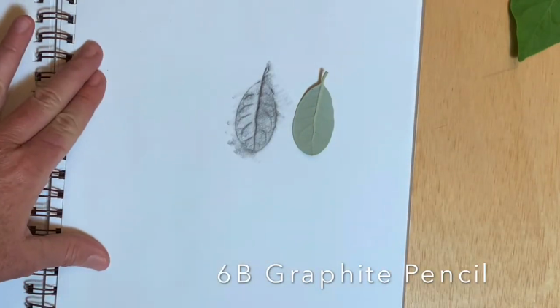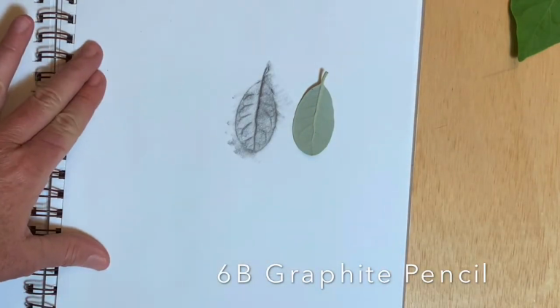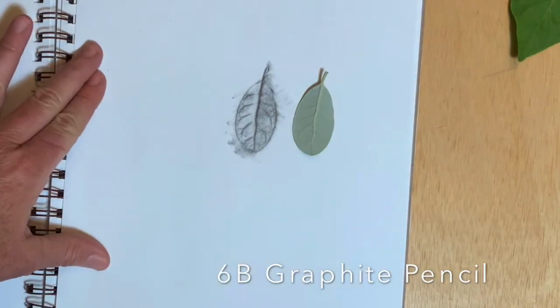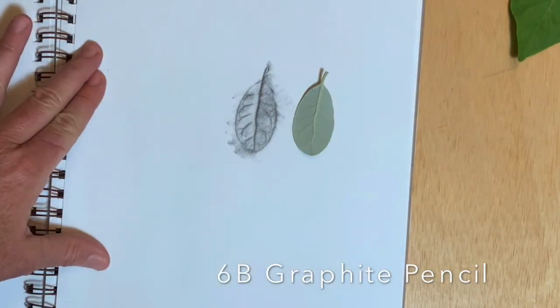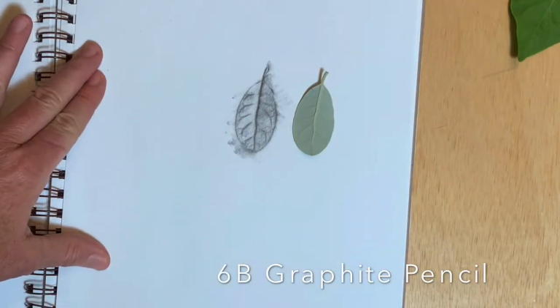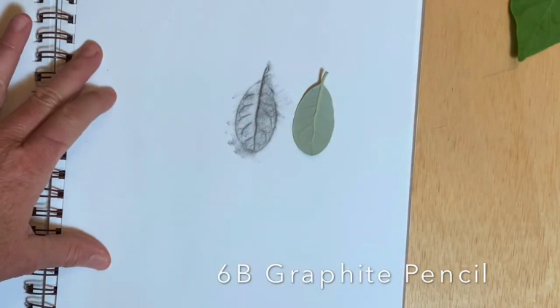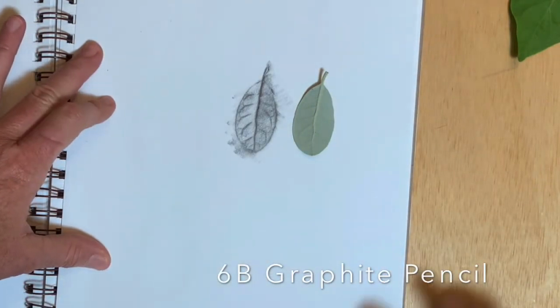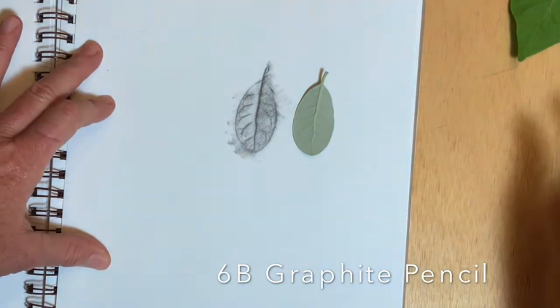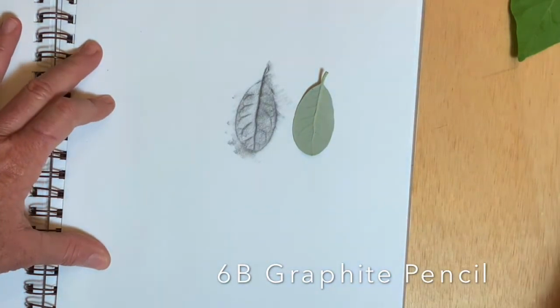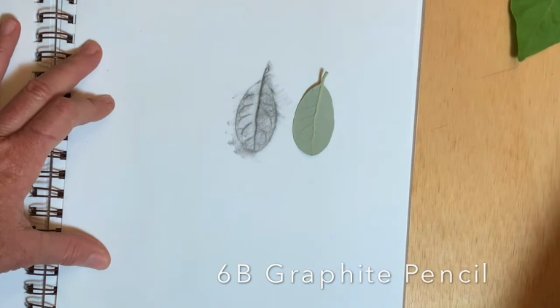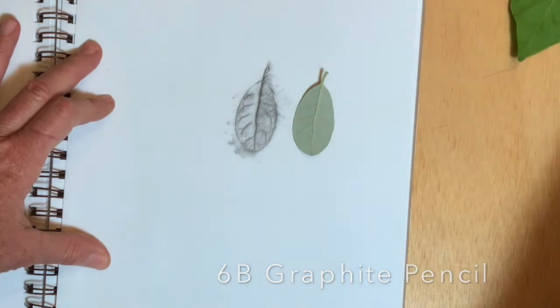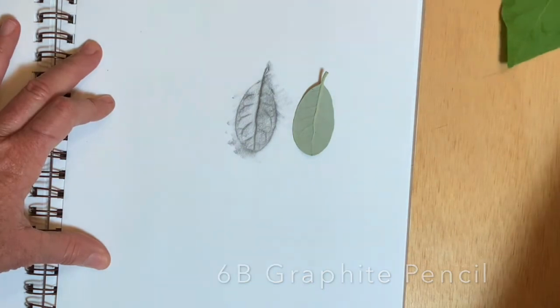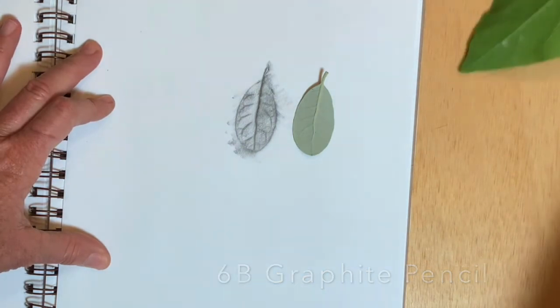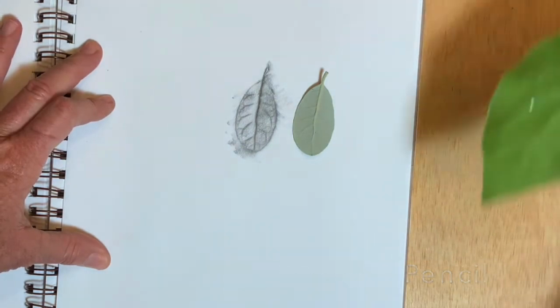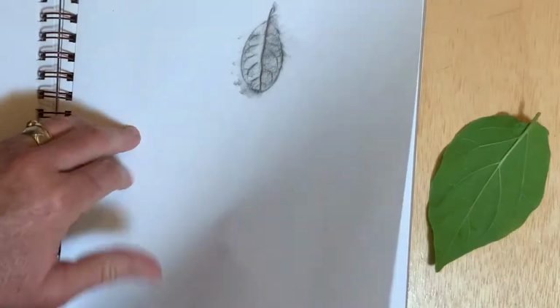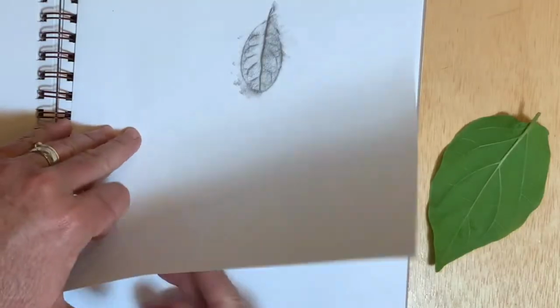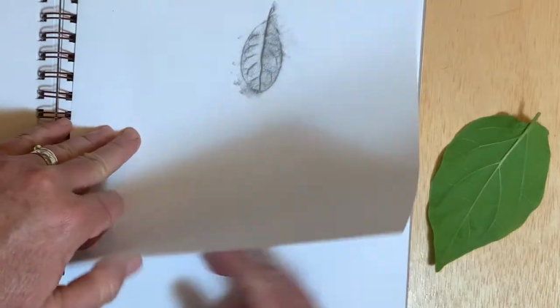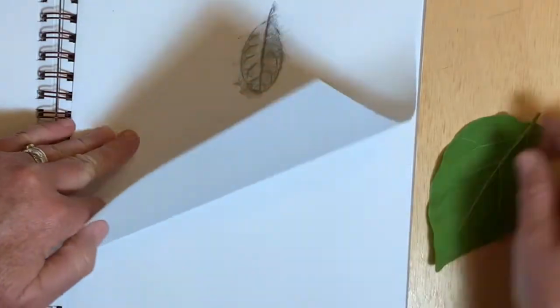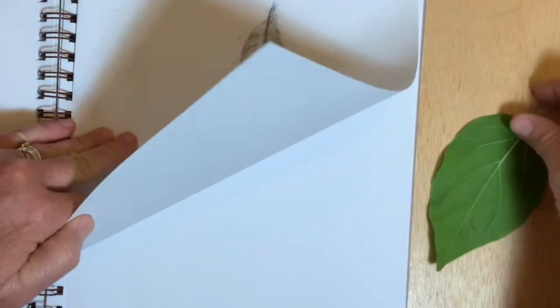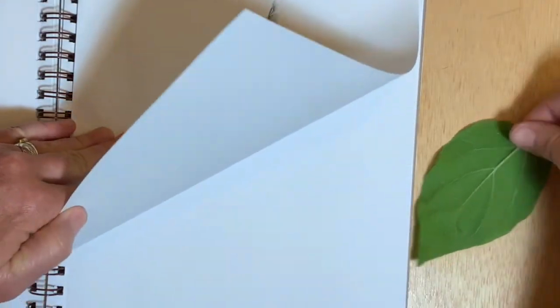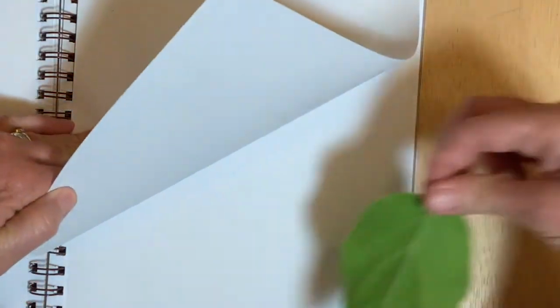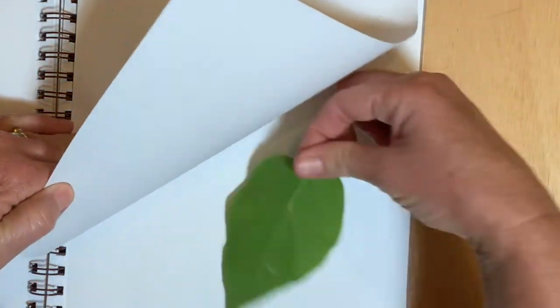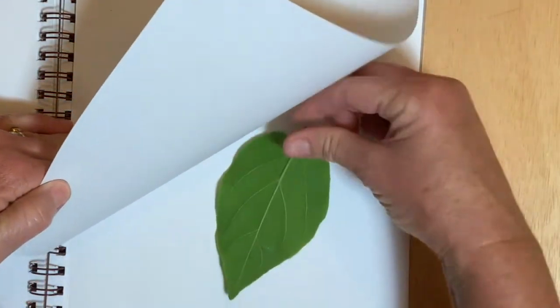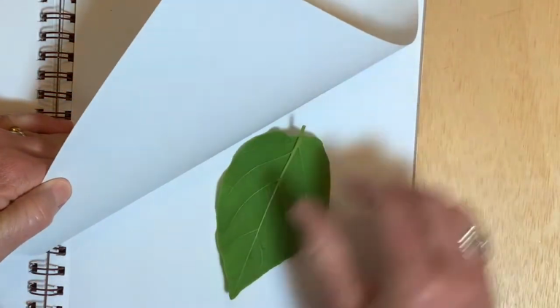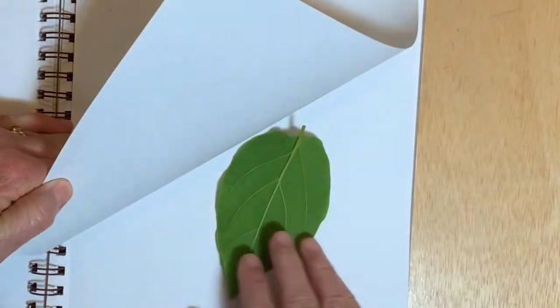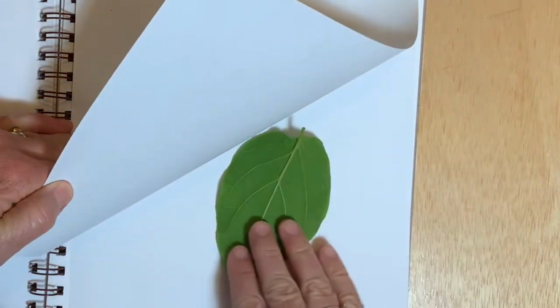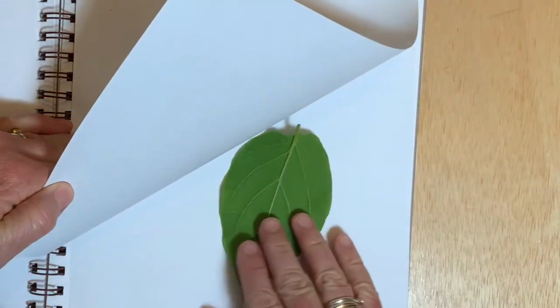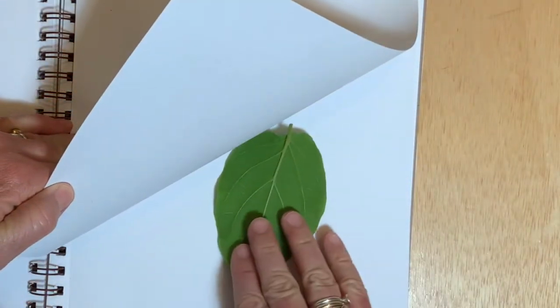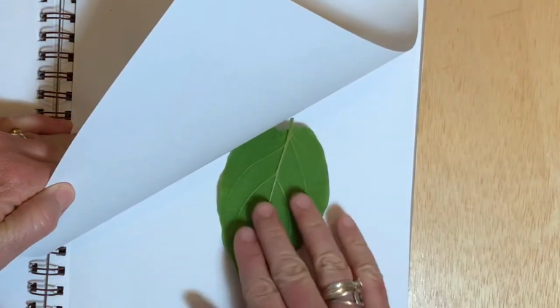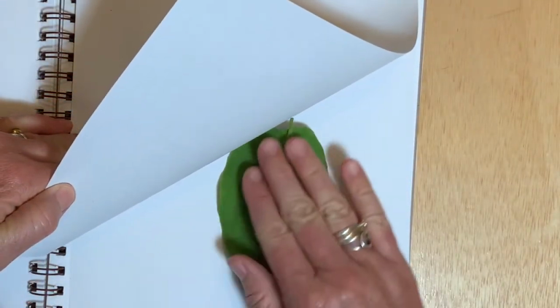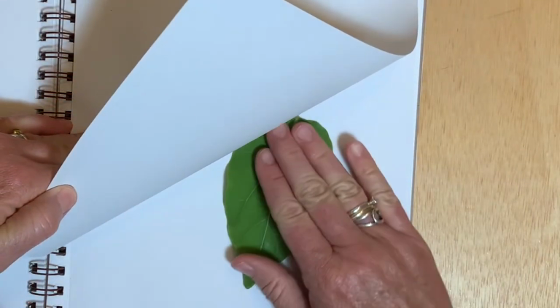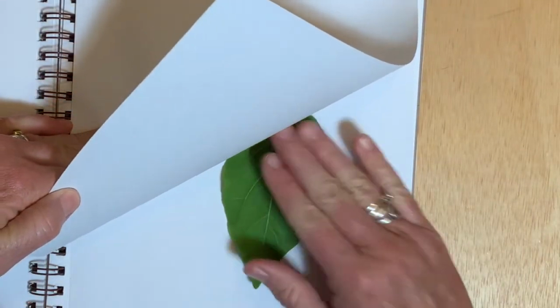Laying them side by side, you can see that you capture the shape and a good indication of the venation pattern.